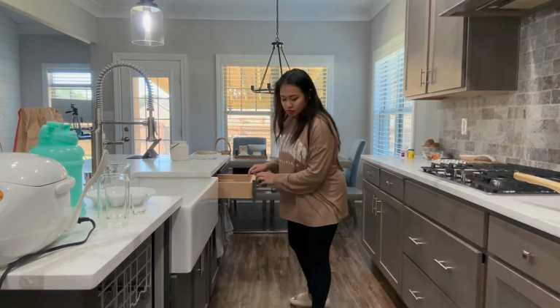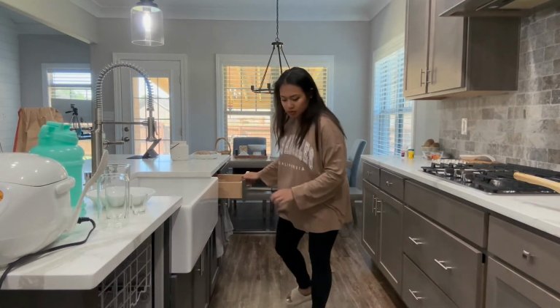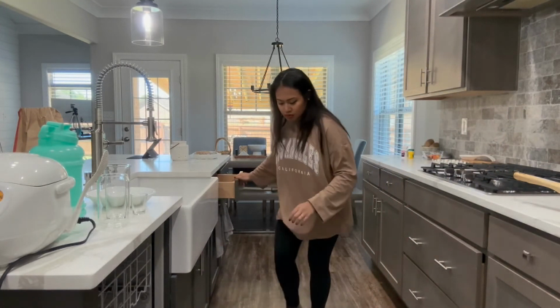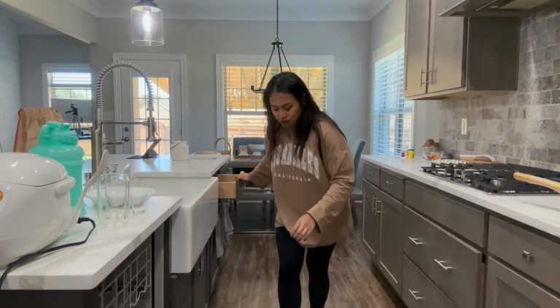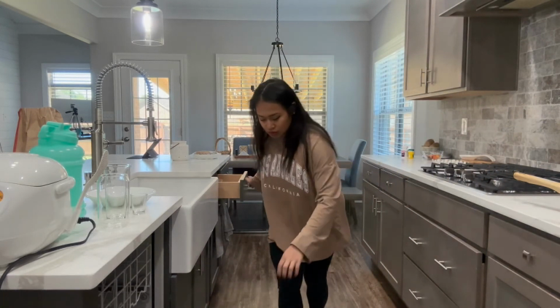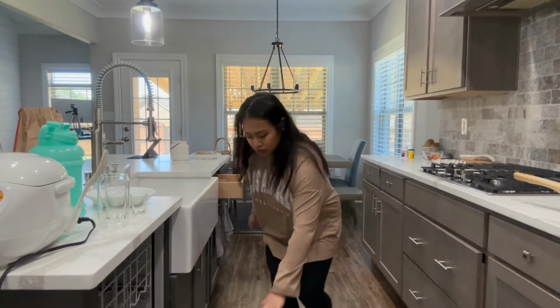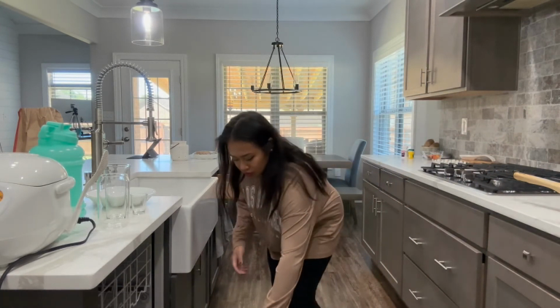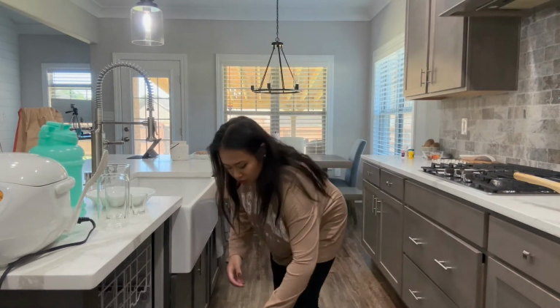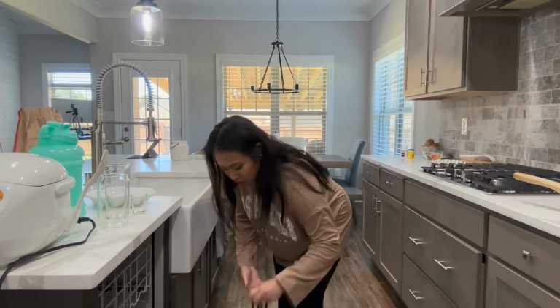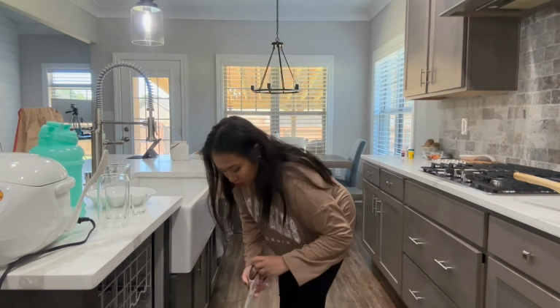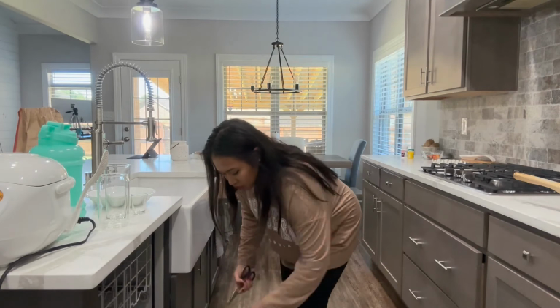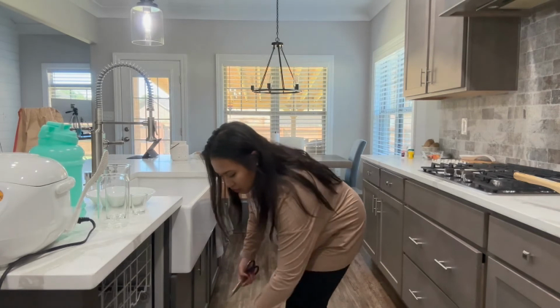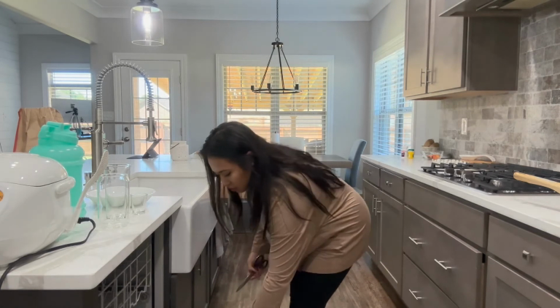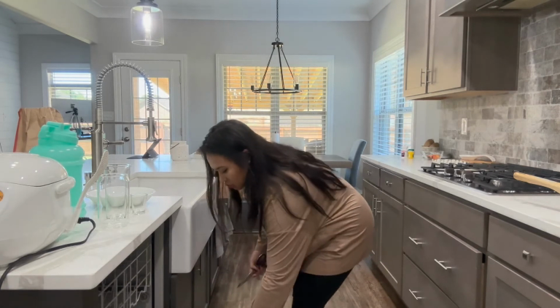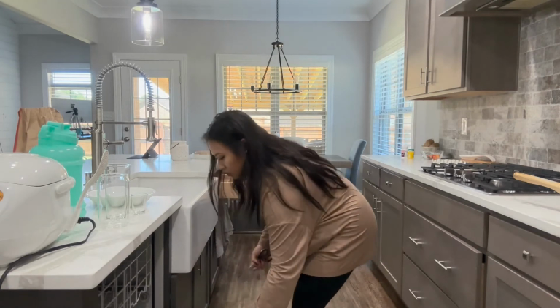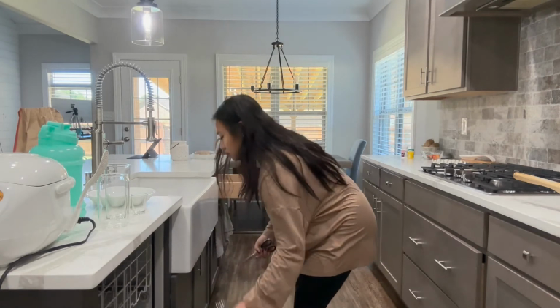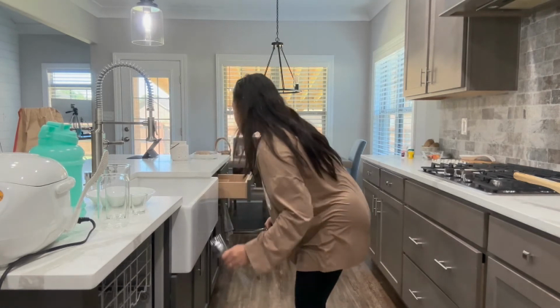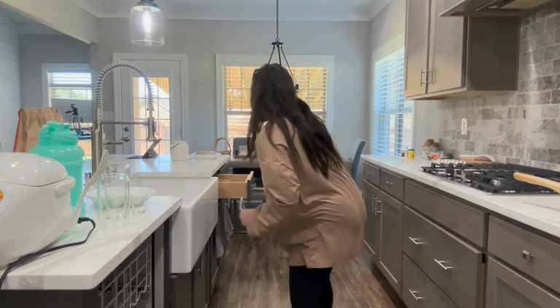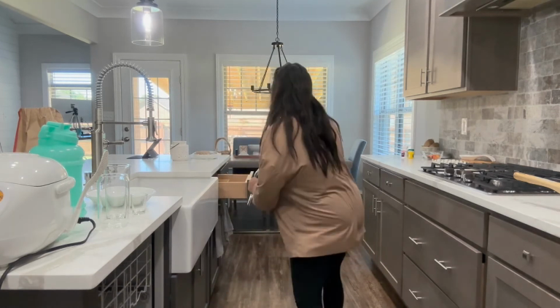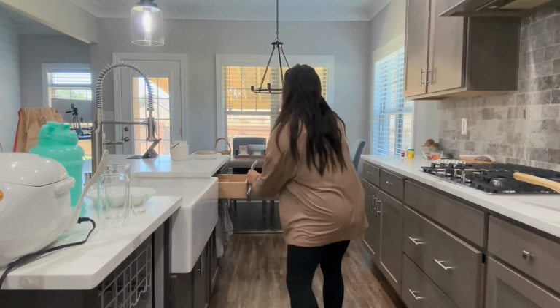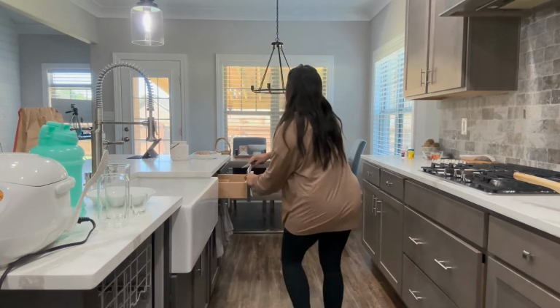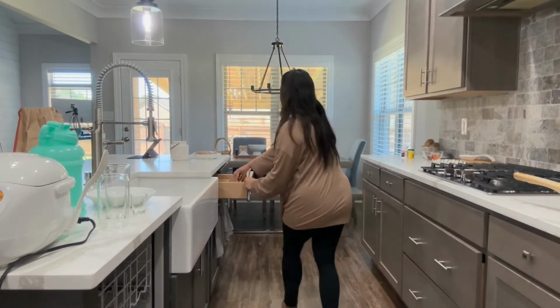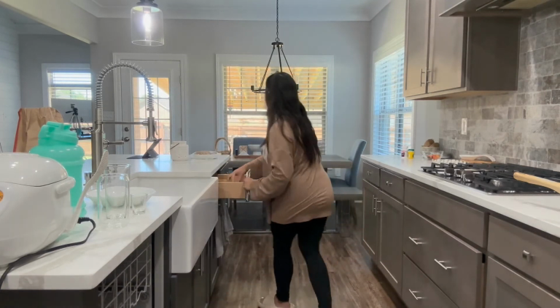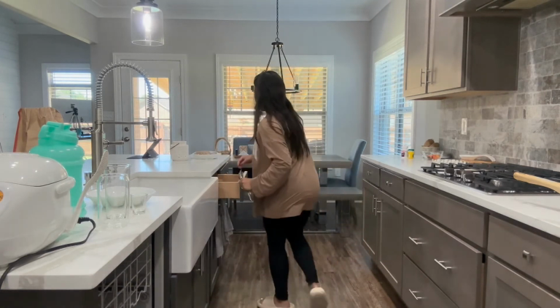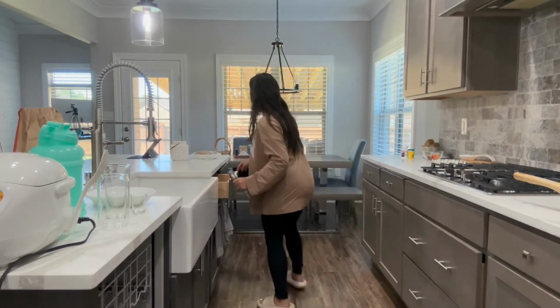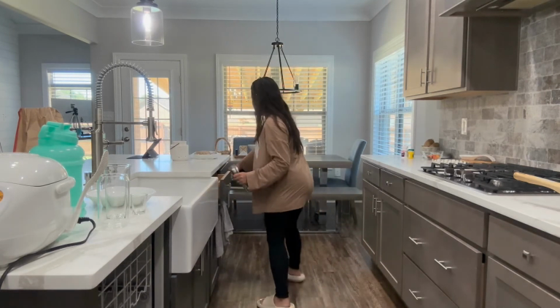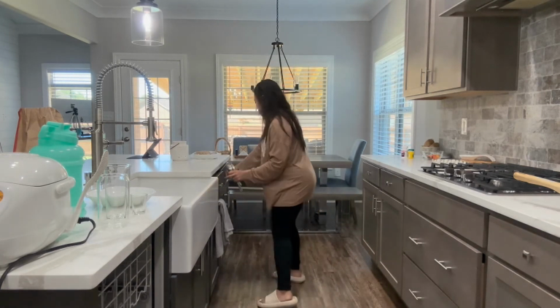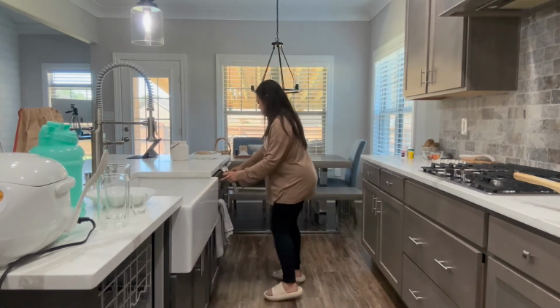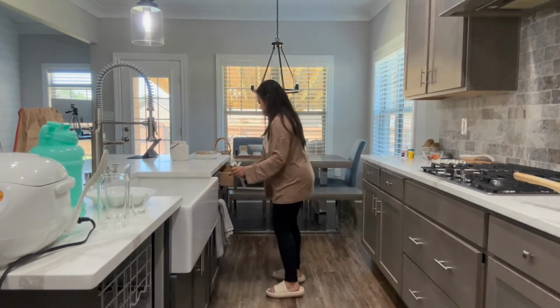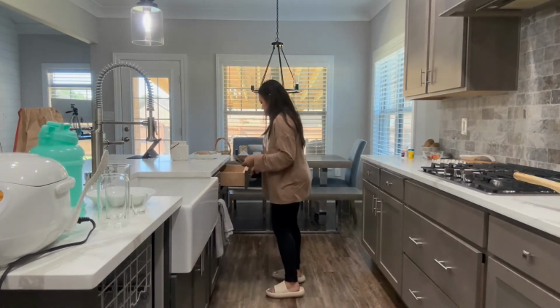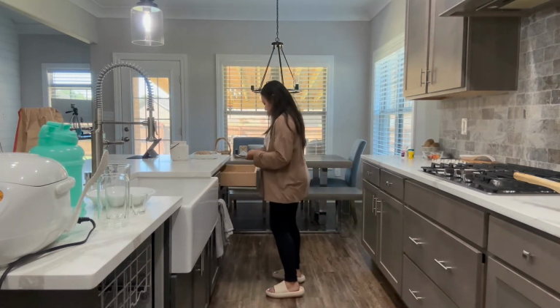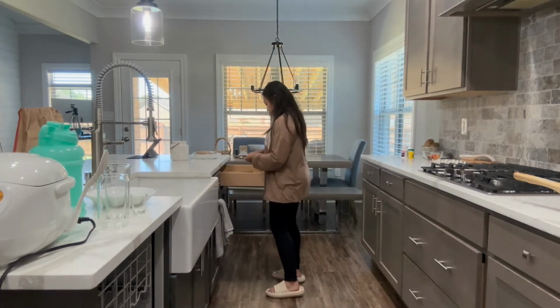Whenever everything is on your counter, you can see all of the things that you have to put away and you won't feel lazy and unmotivated to finish.